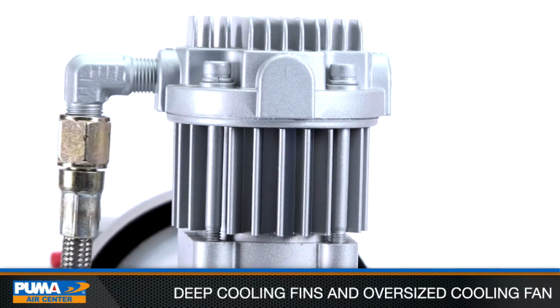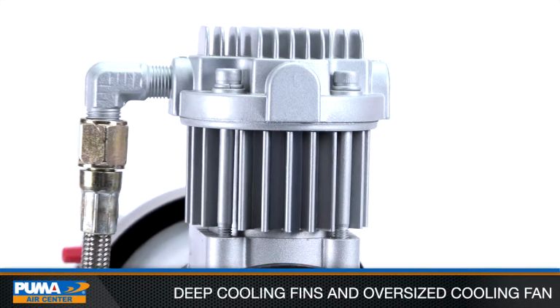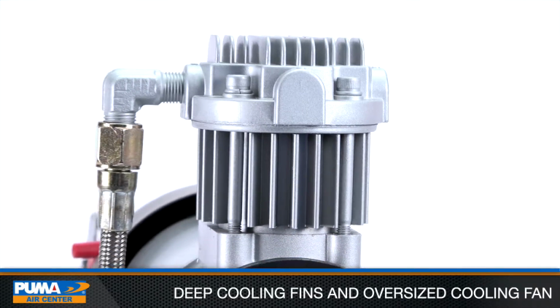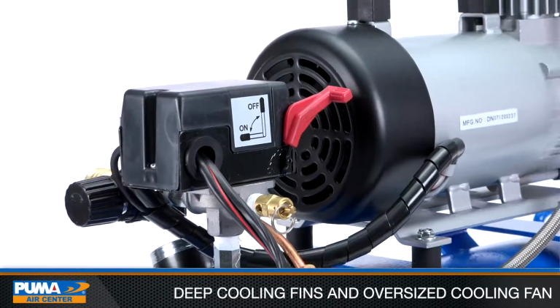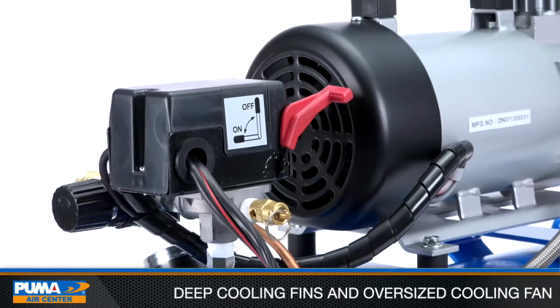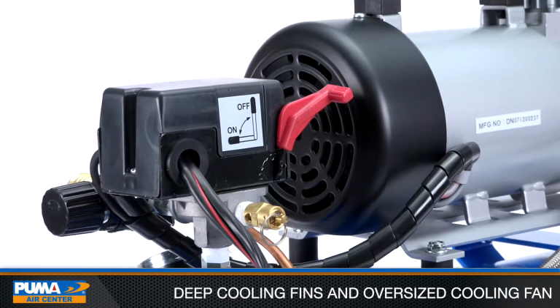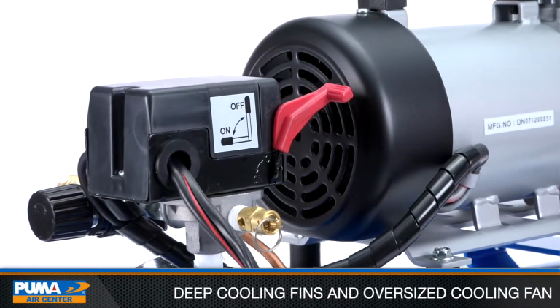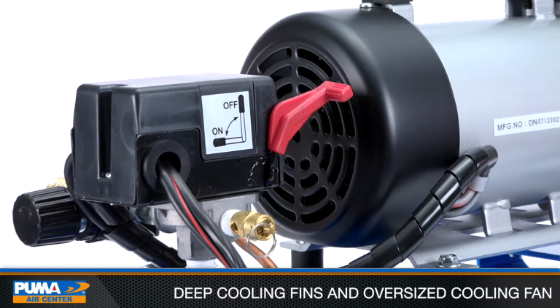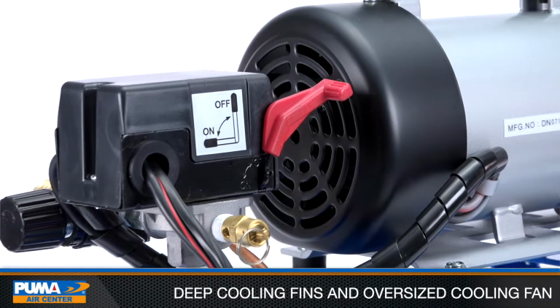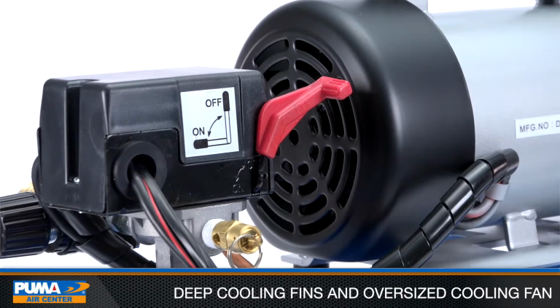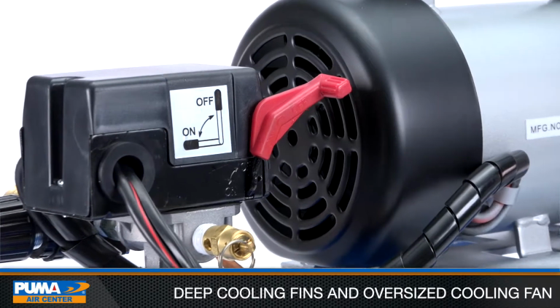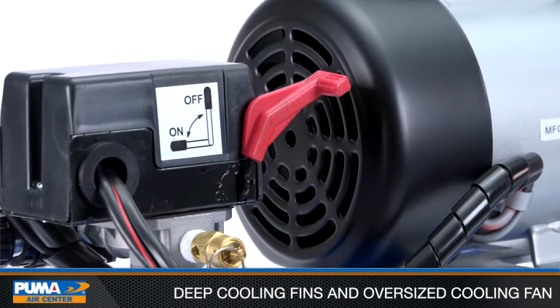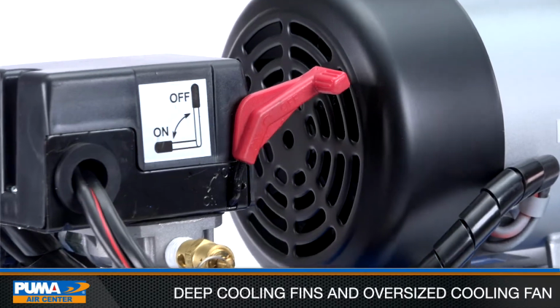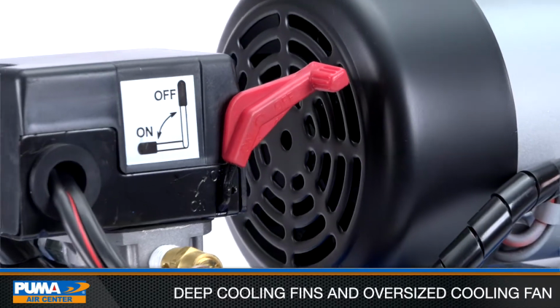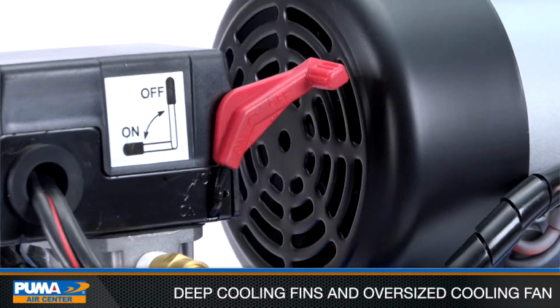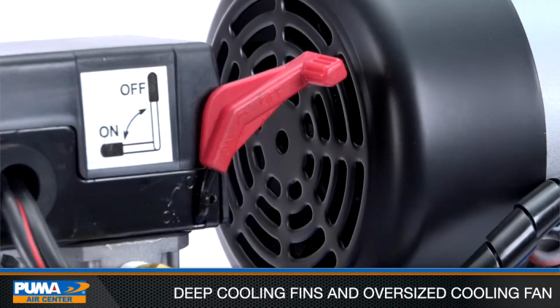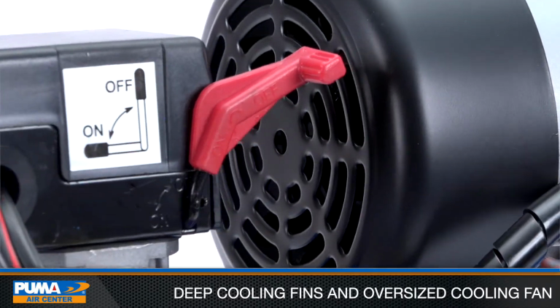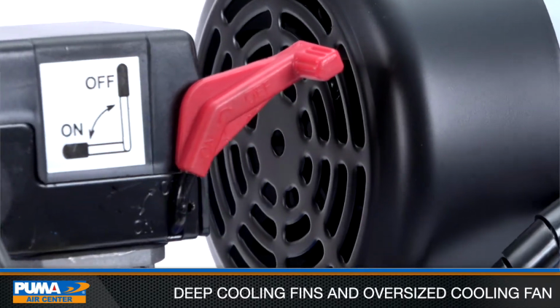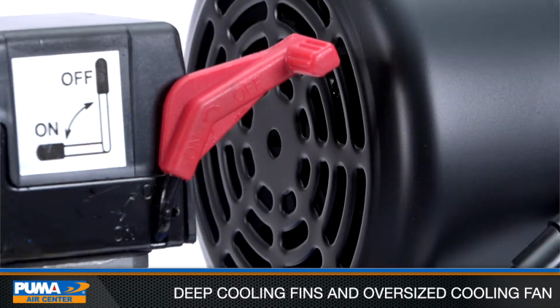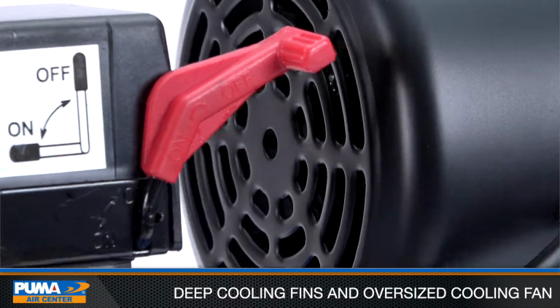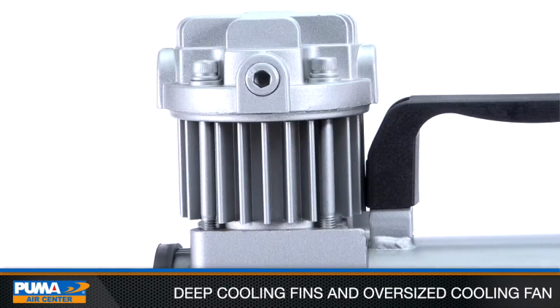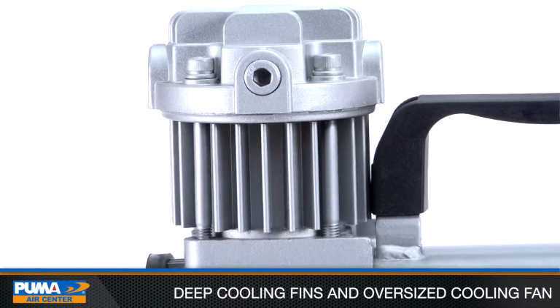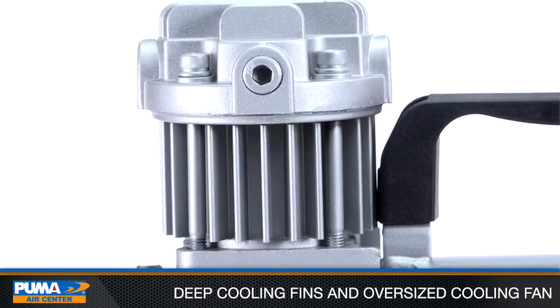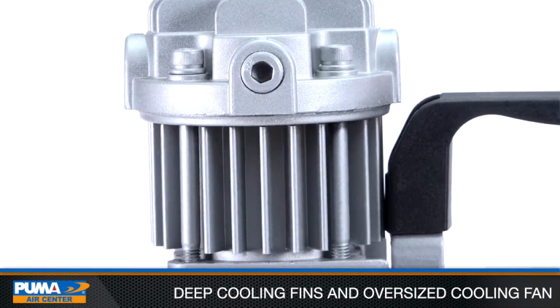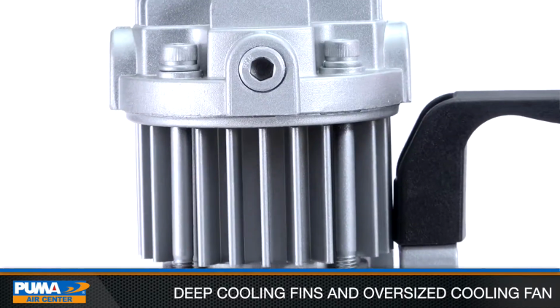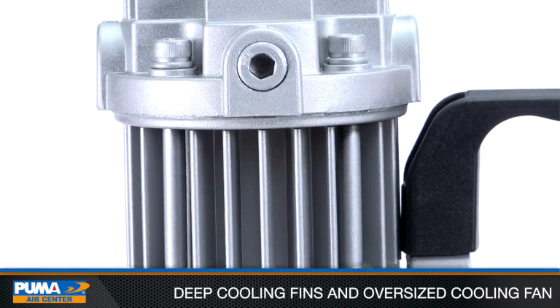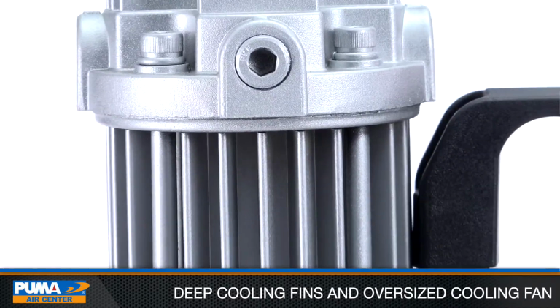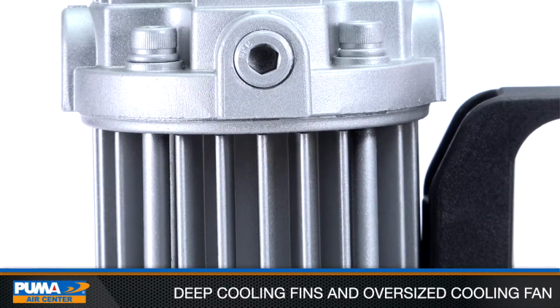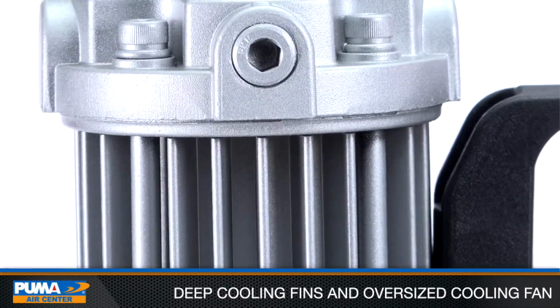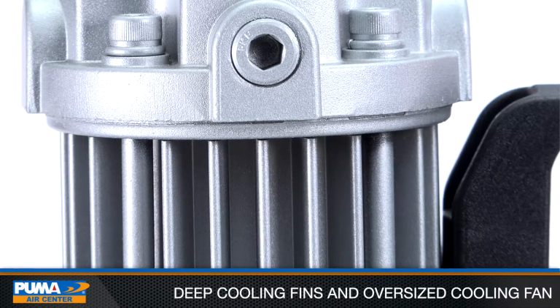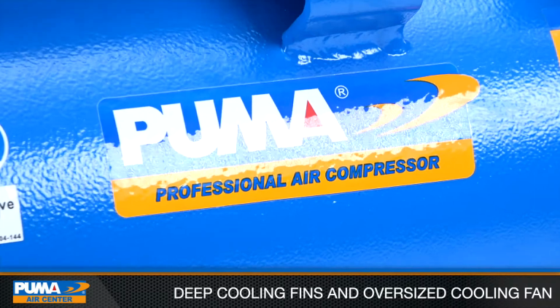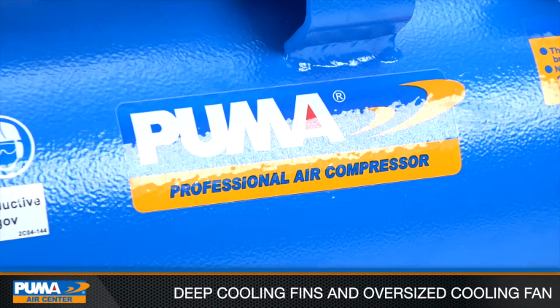The deep cooling fins on the pump and an oversized cooling fan on the electric motor prevent overheating and deliver continuous duty cycle for heavy-duty services.